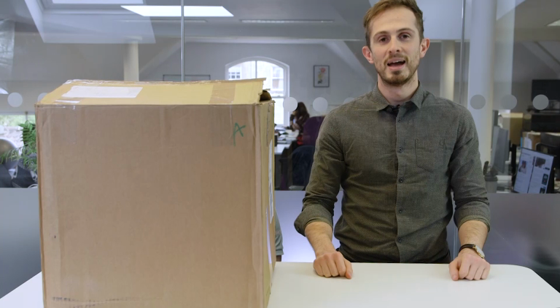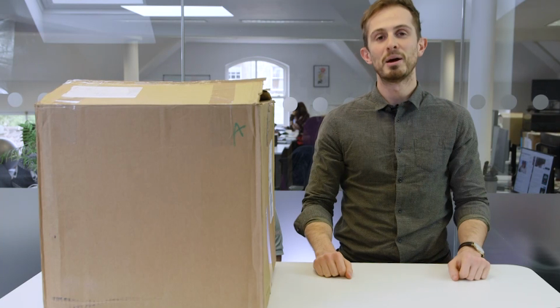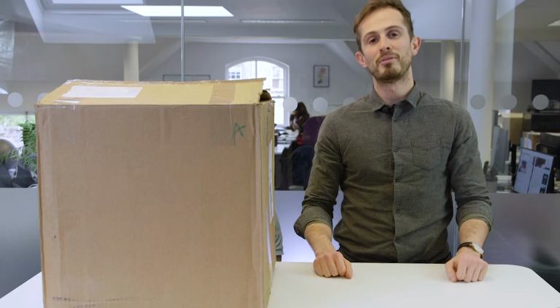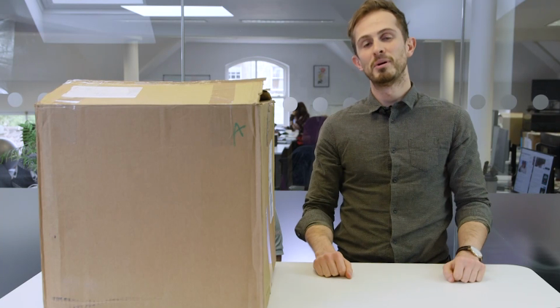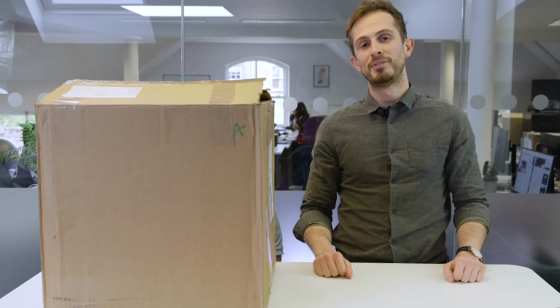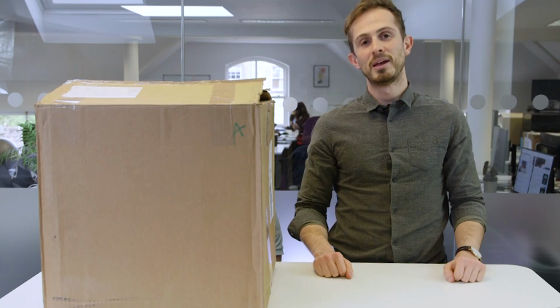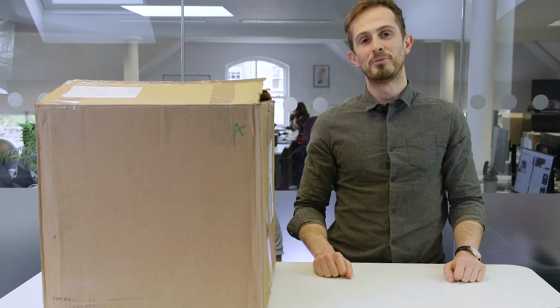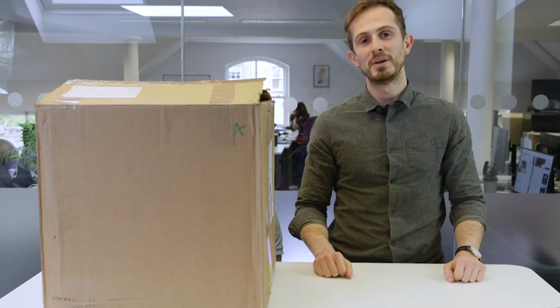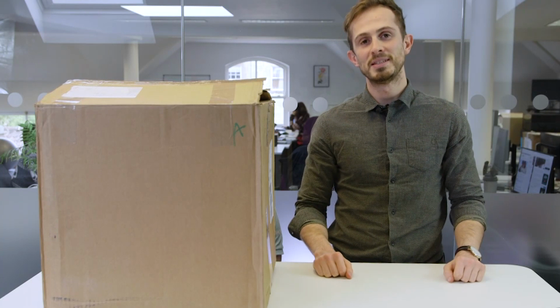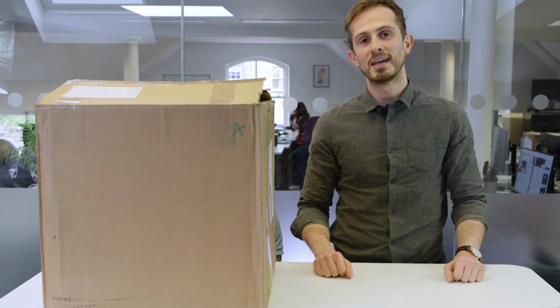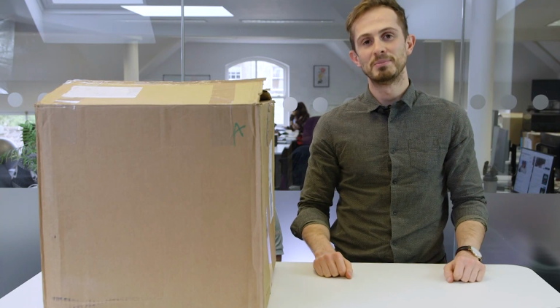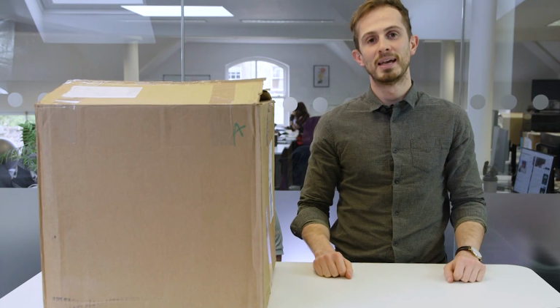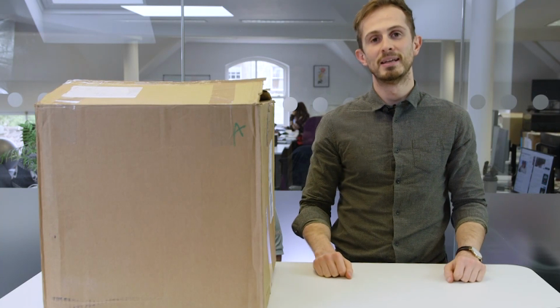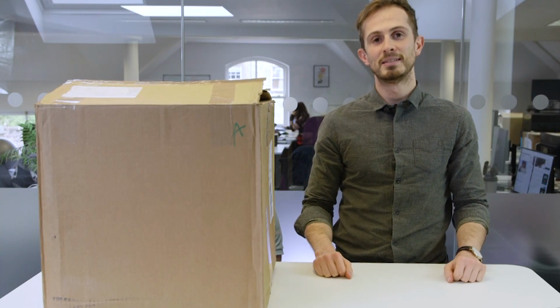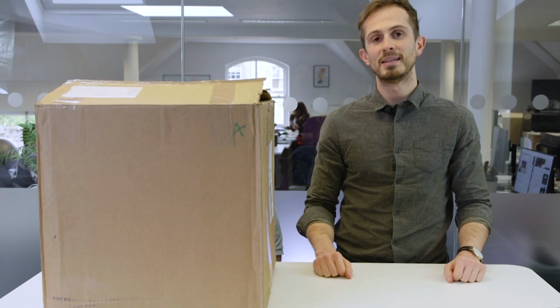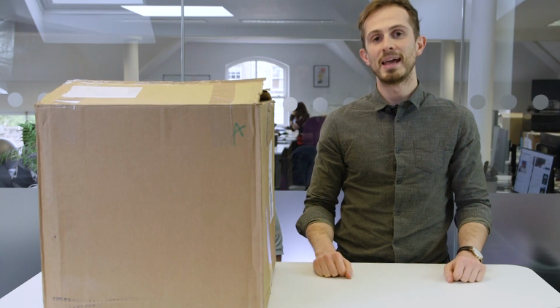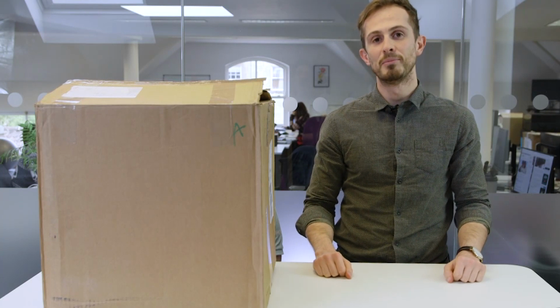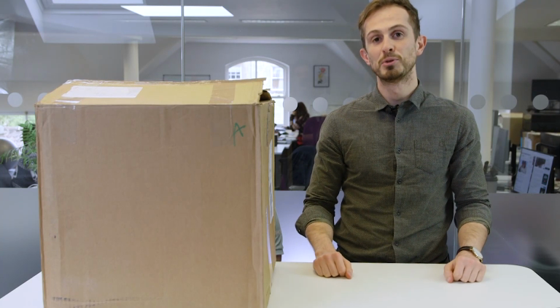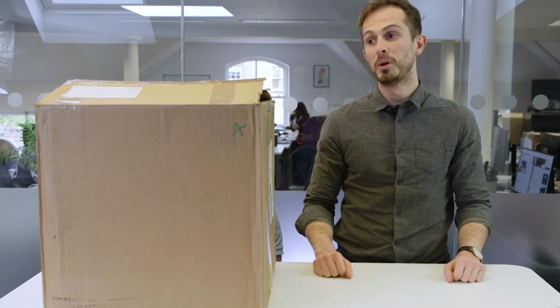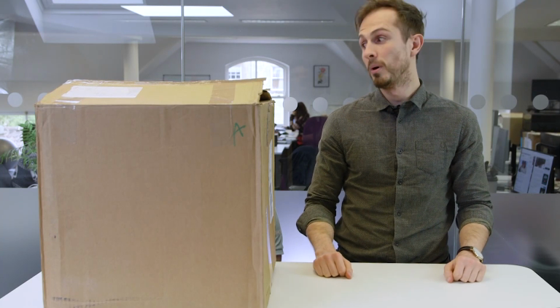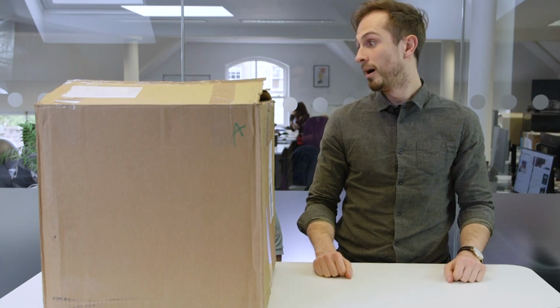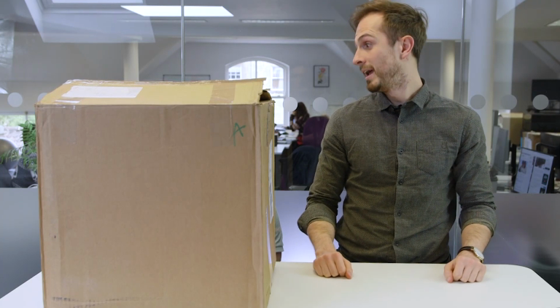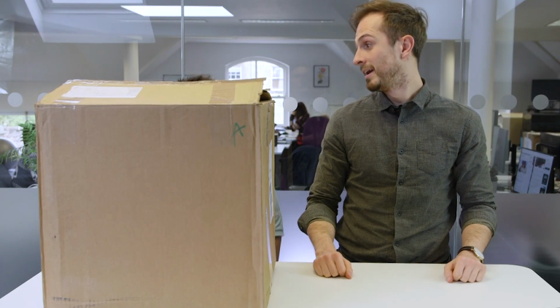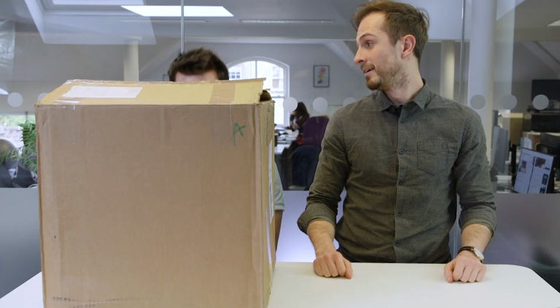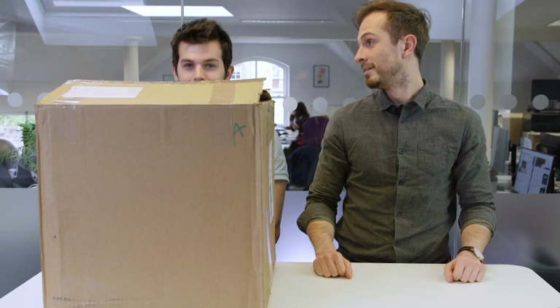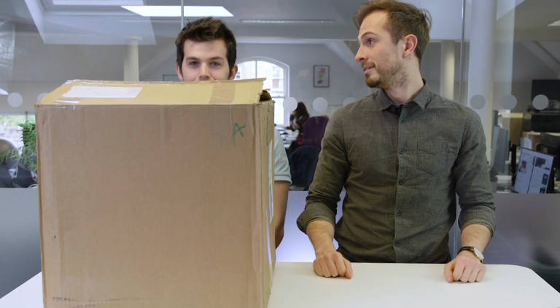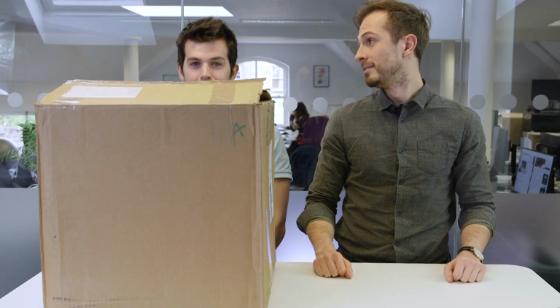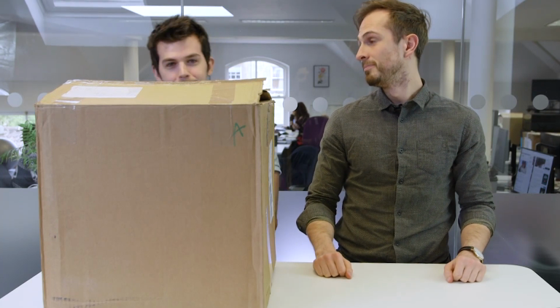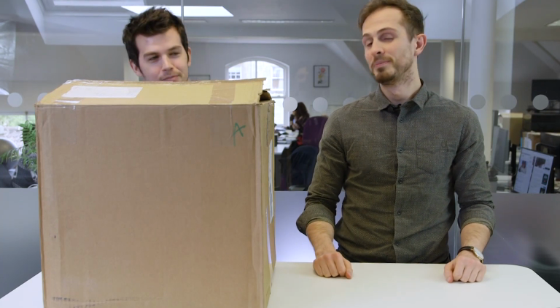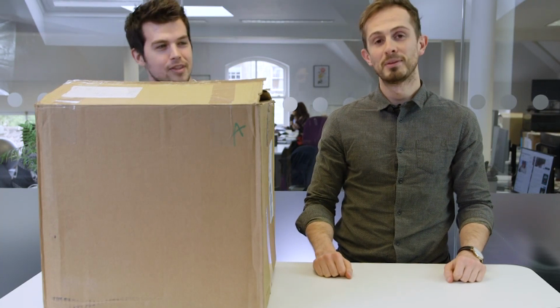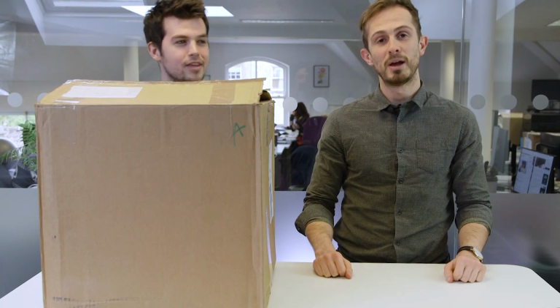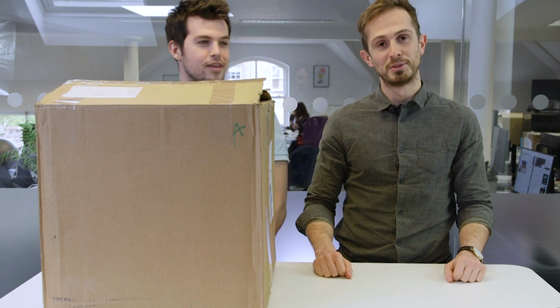Hello everyone, Phil here from PCGamesN, and today I'm joined by... Rich.